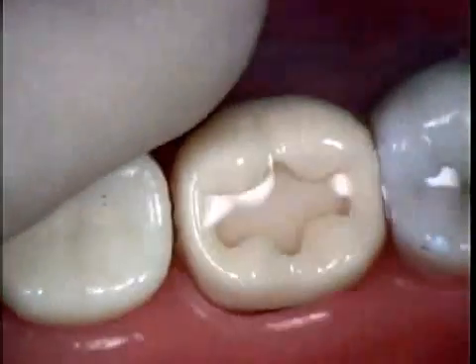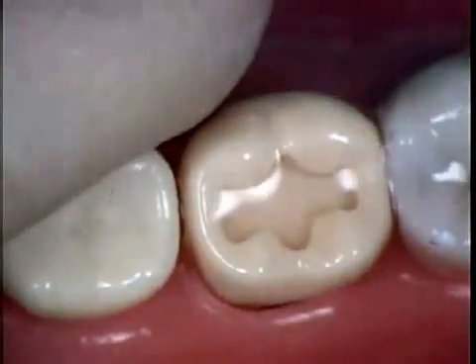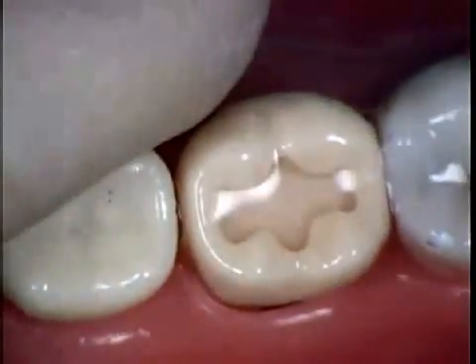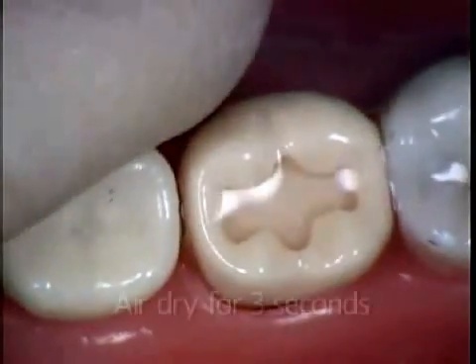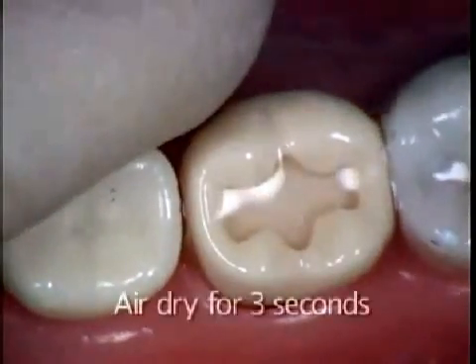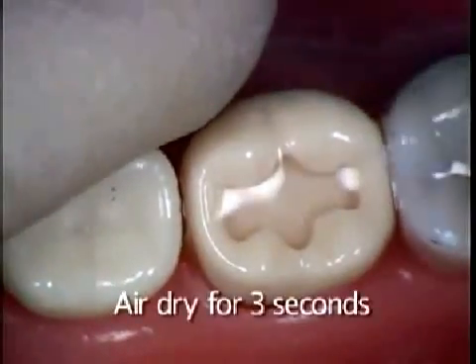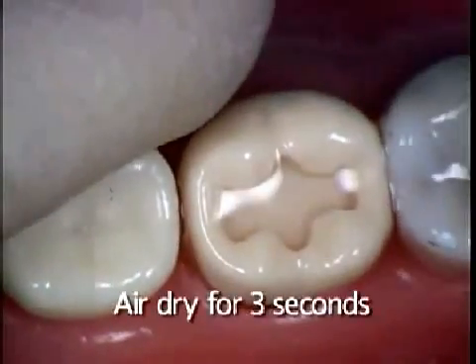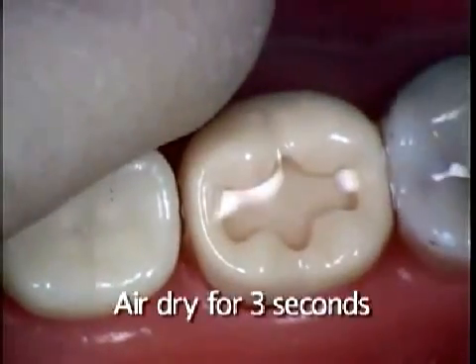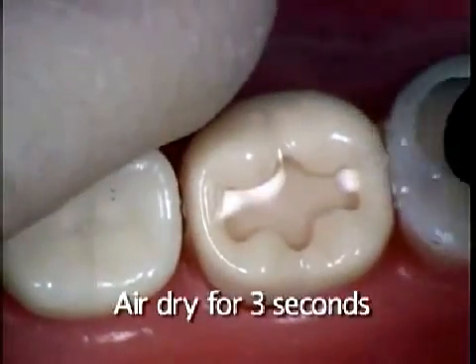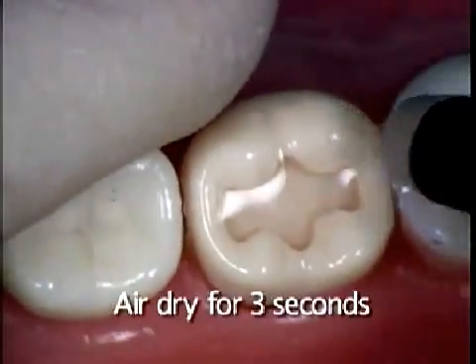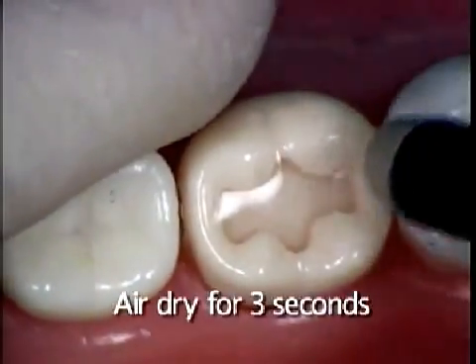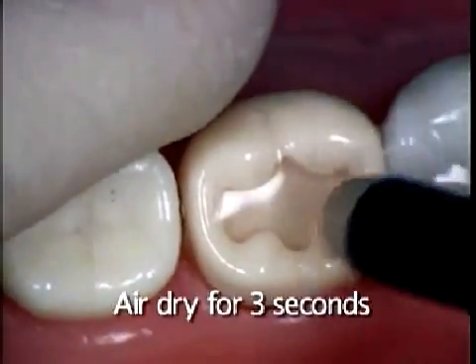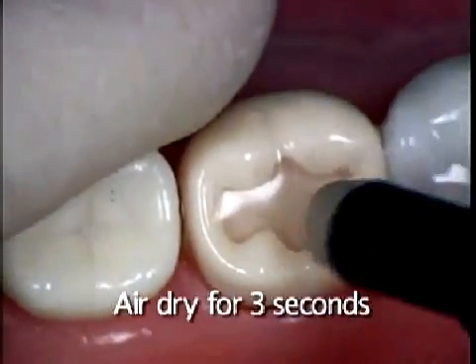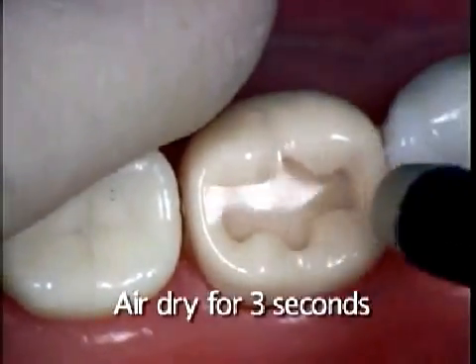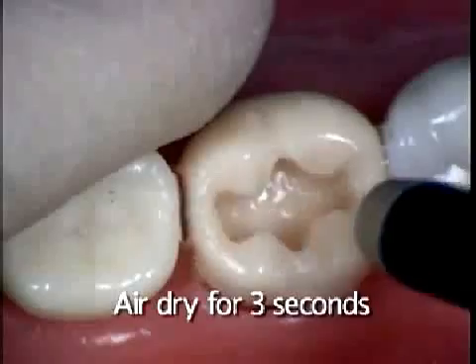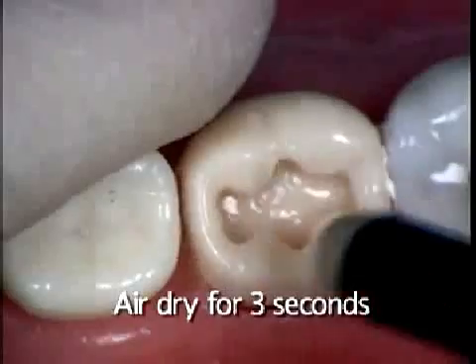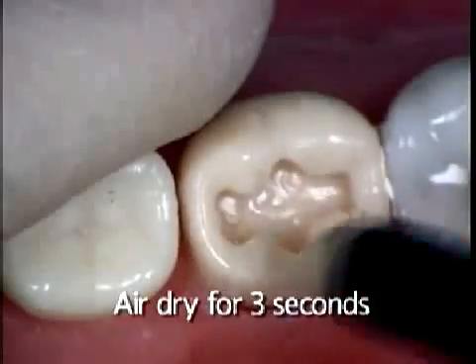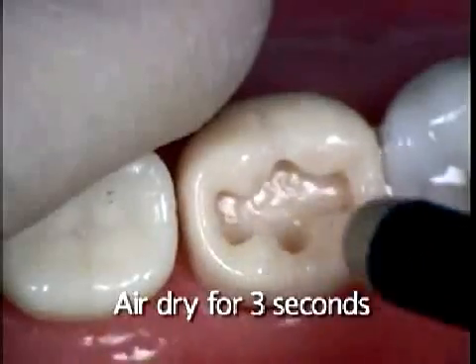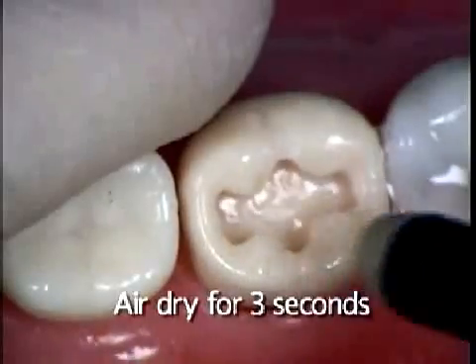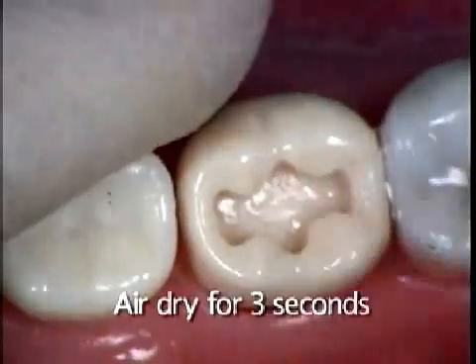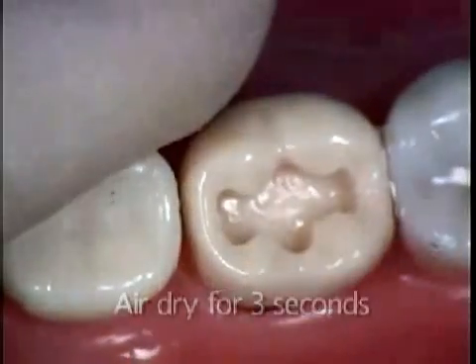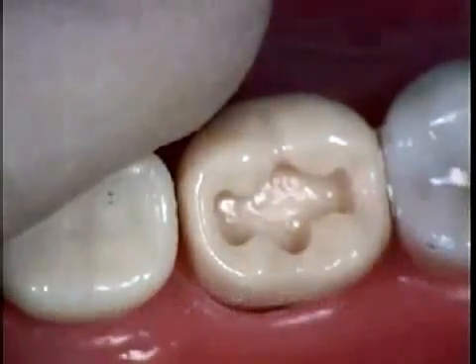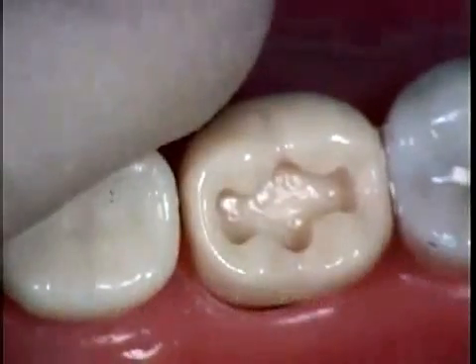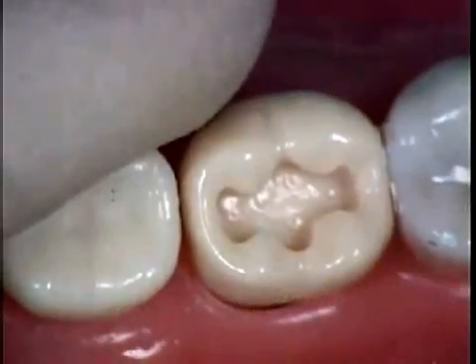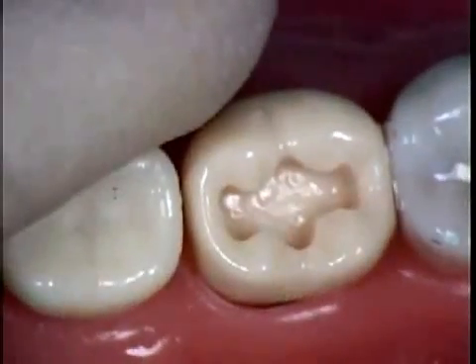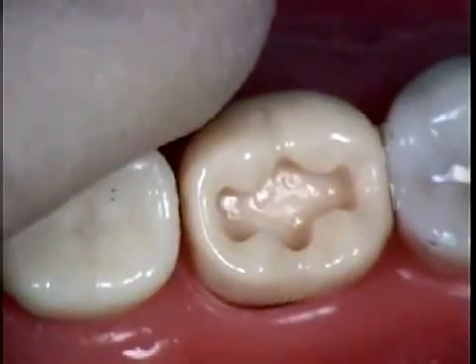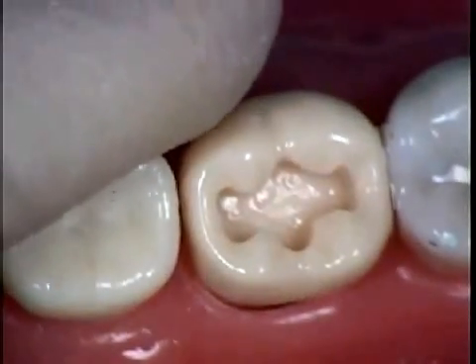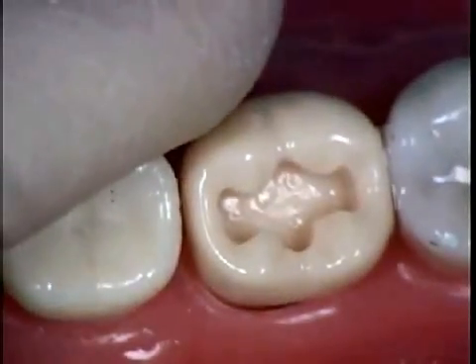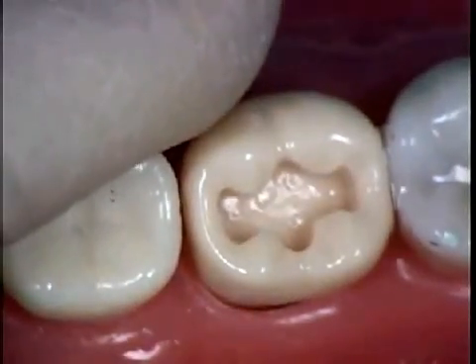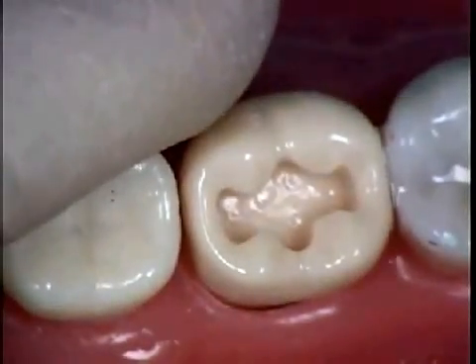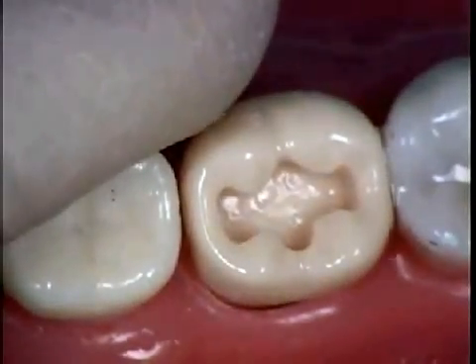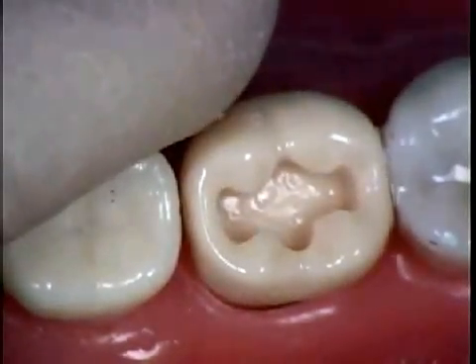You want to then air dry for 3 seconds, and leave the surface slightly moist.